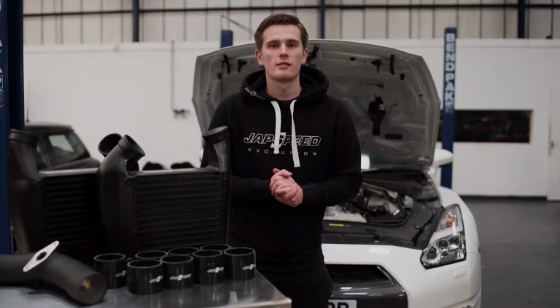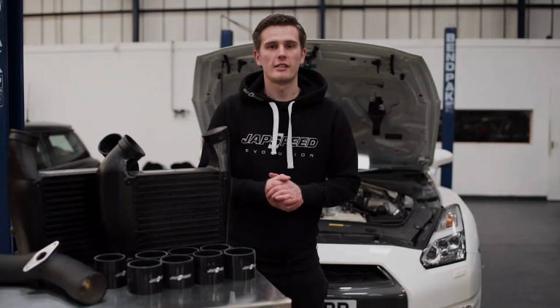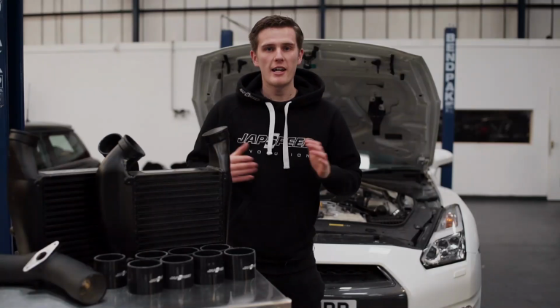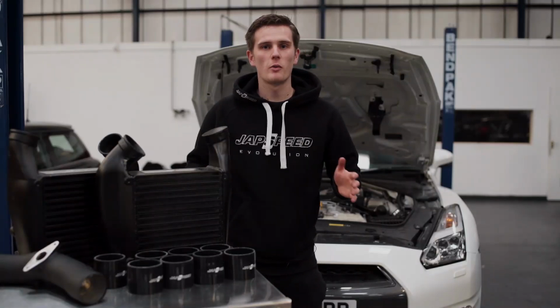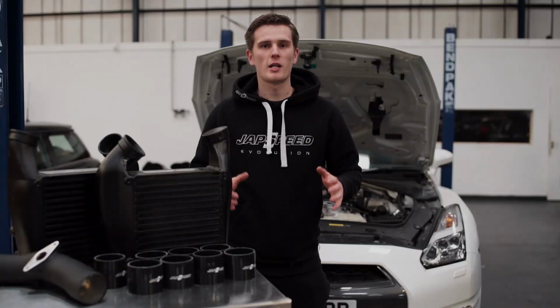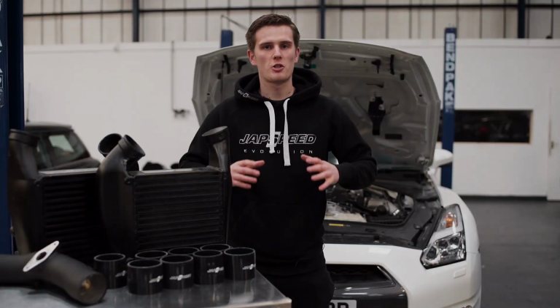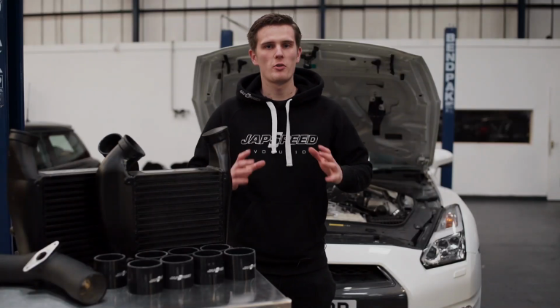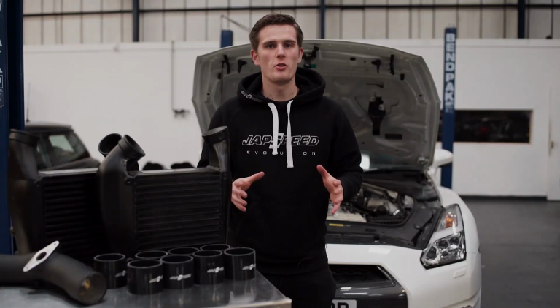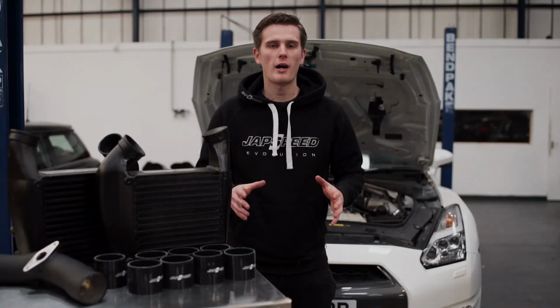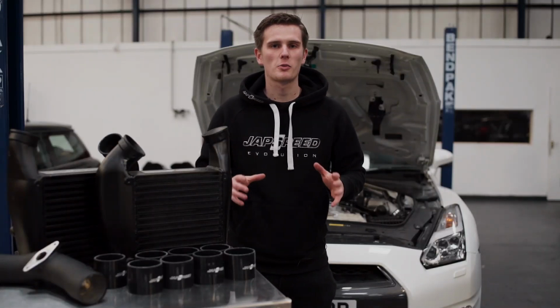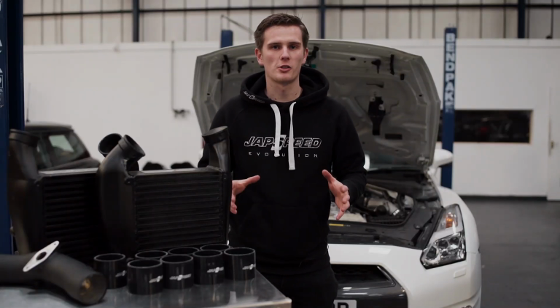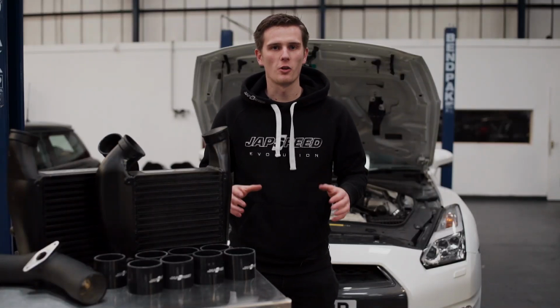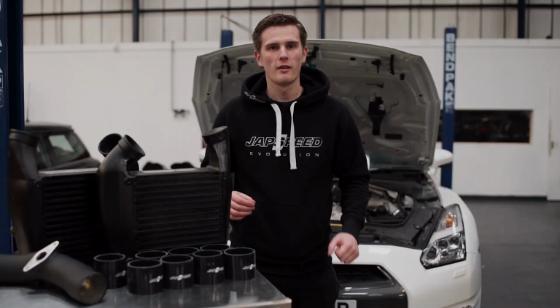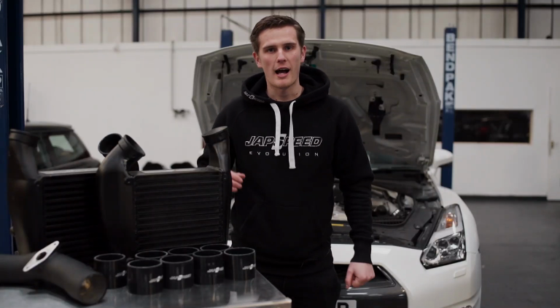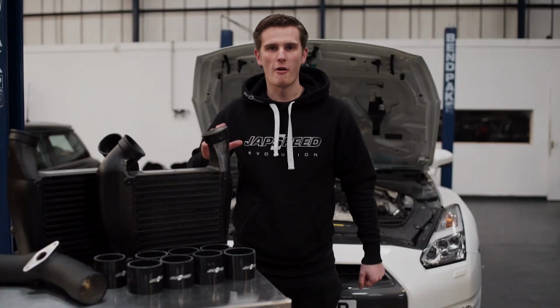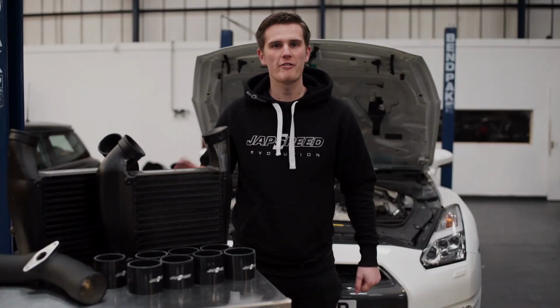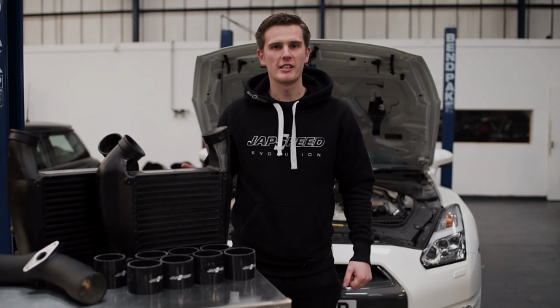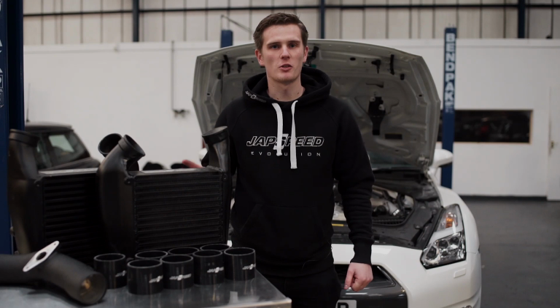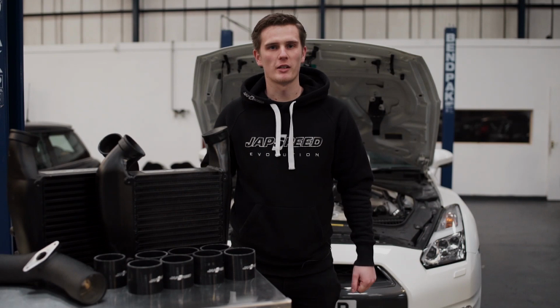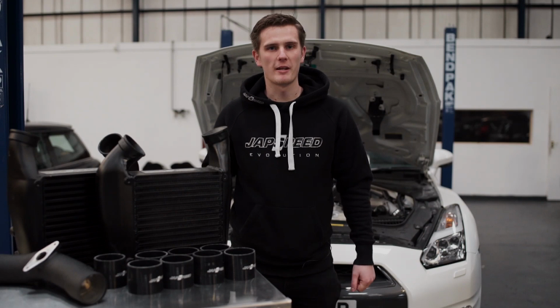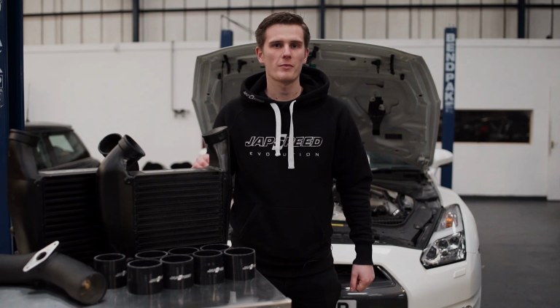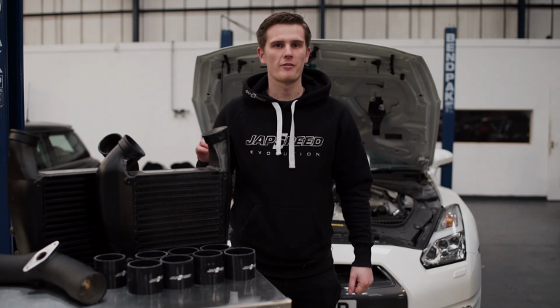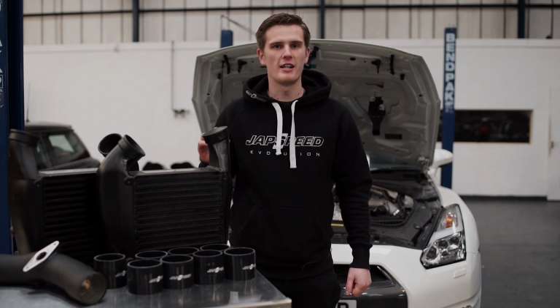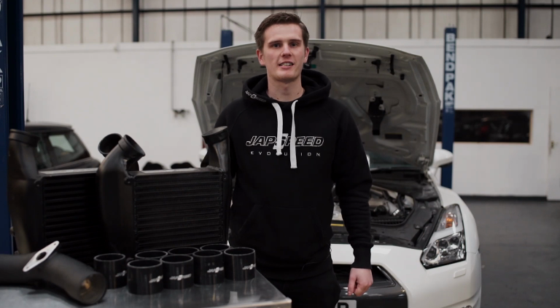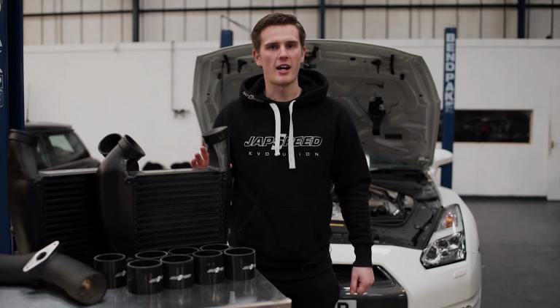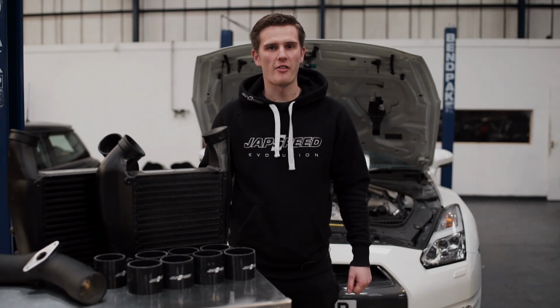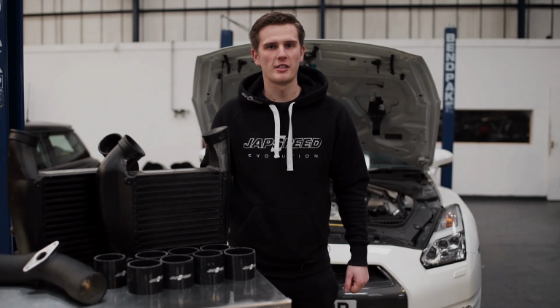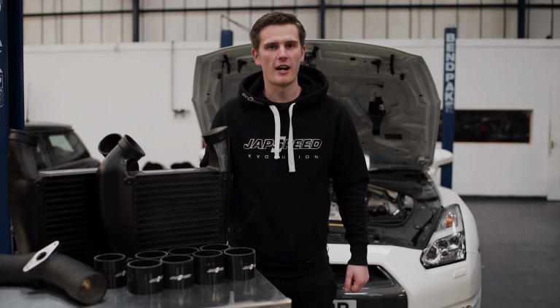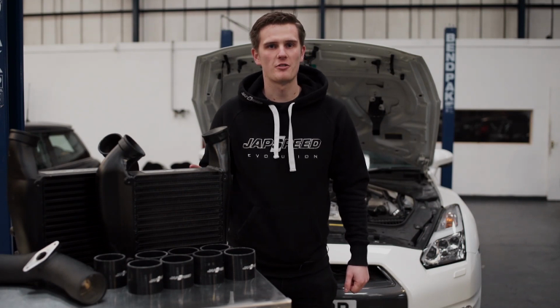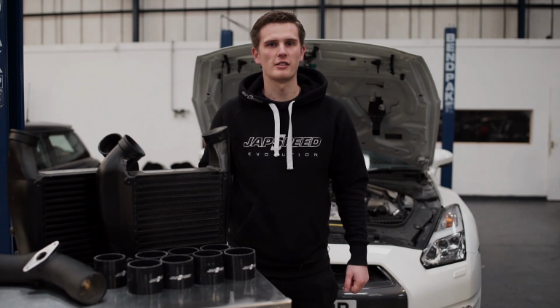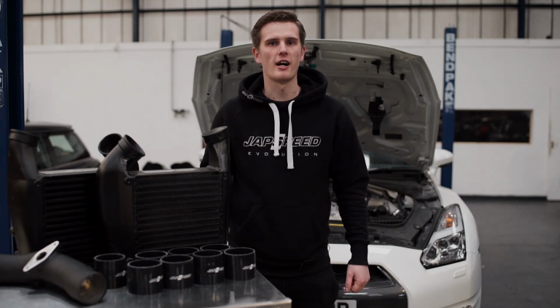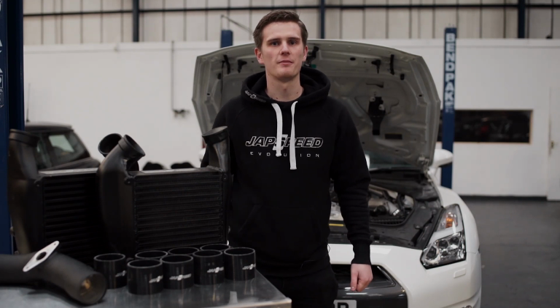Today we're going to be showing you how to install our MVT intercooler kit for the Nissan R35 GTR.